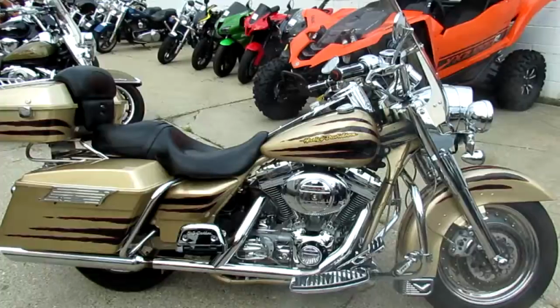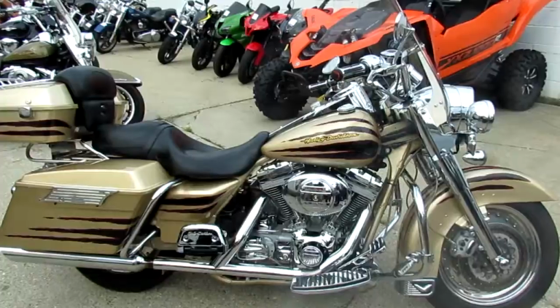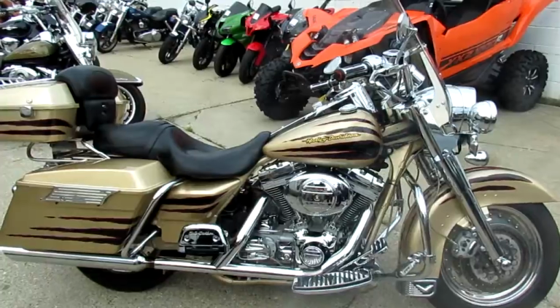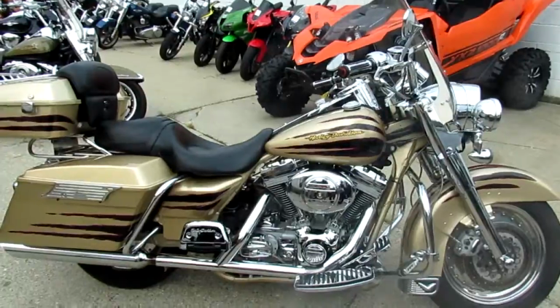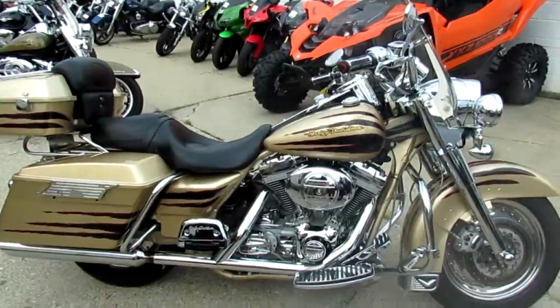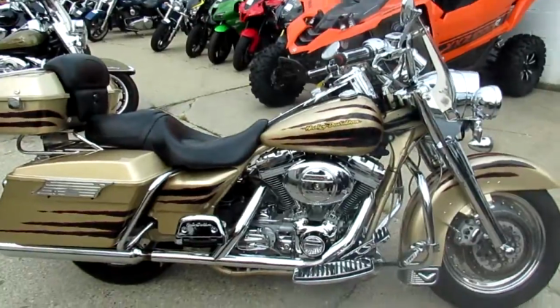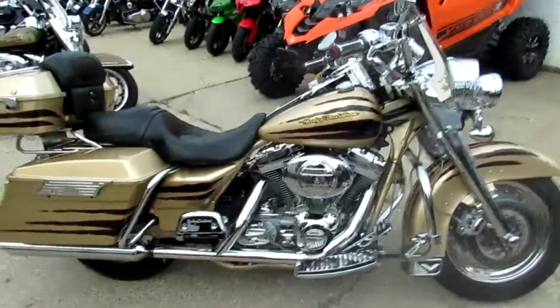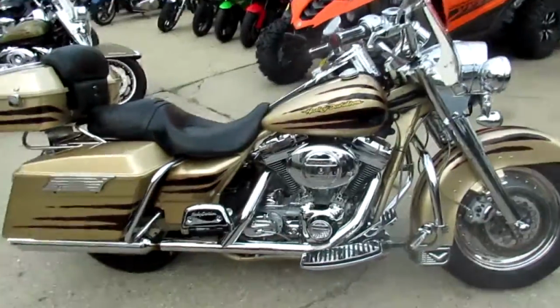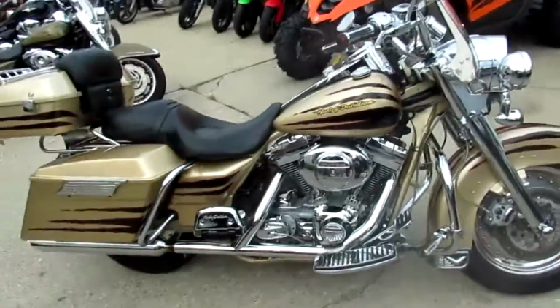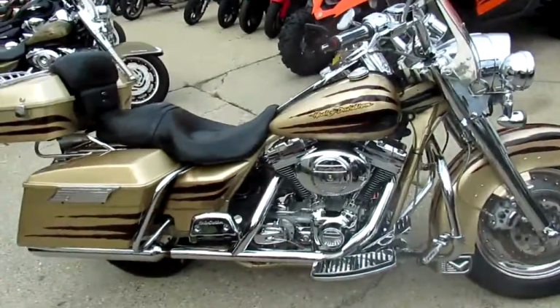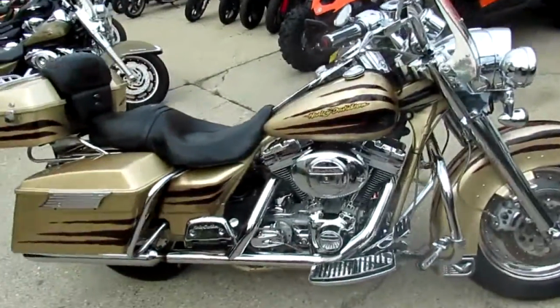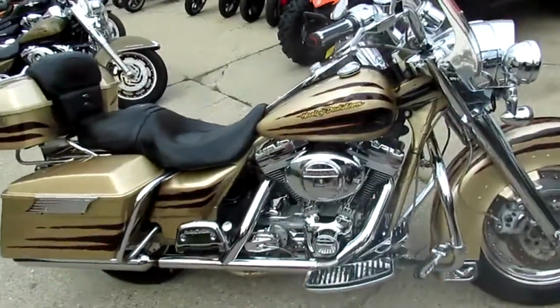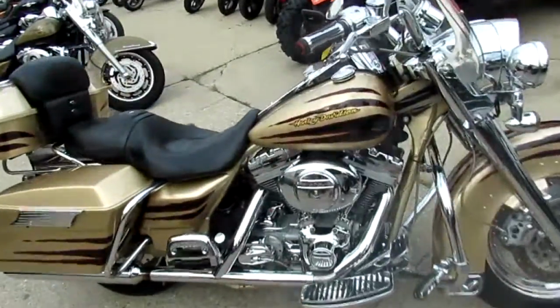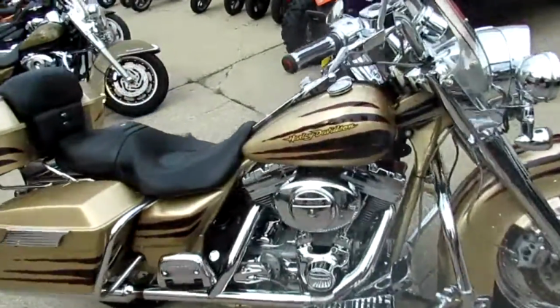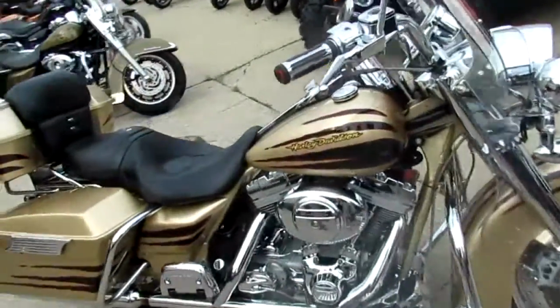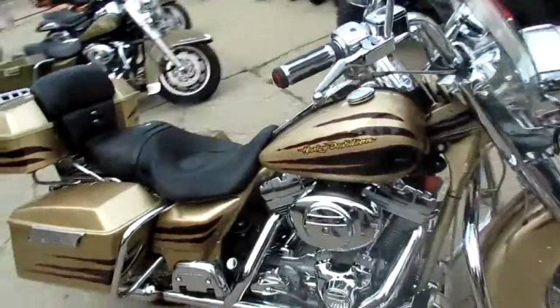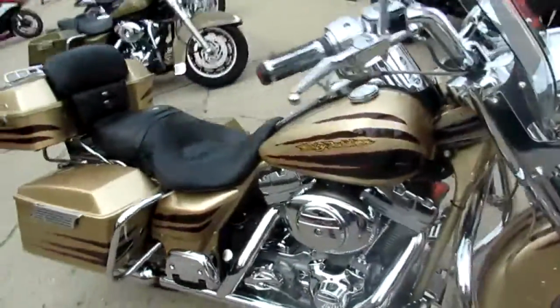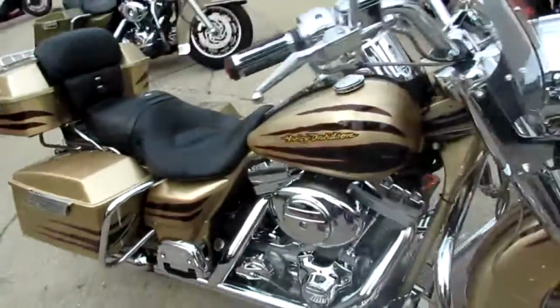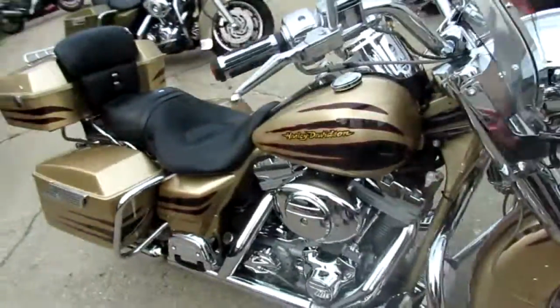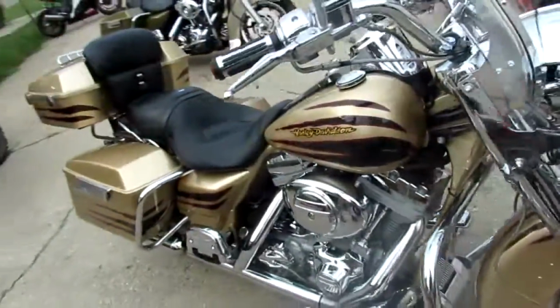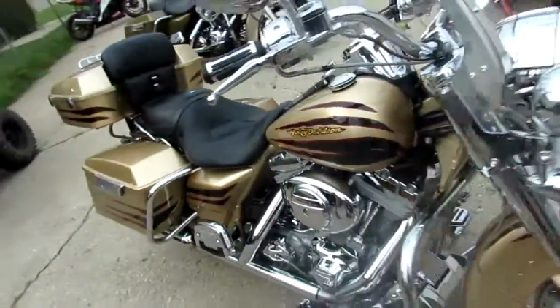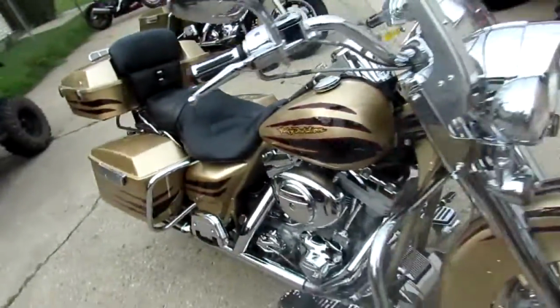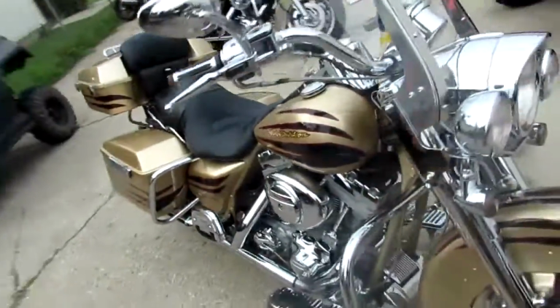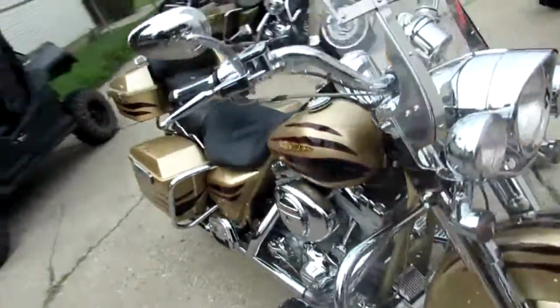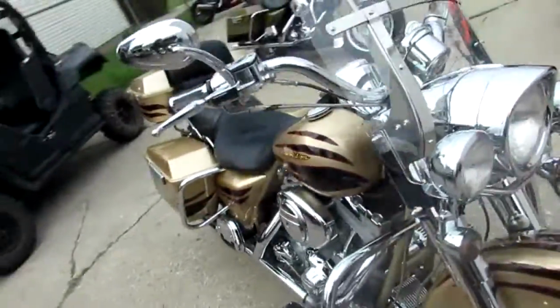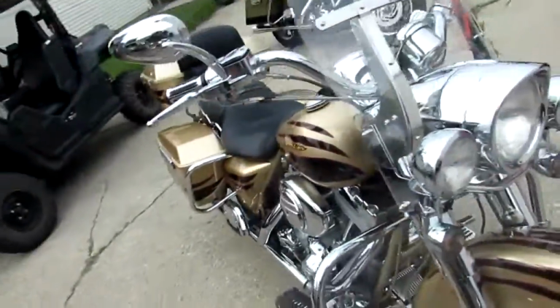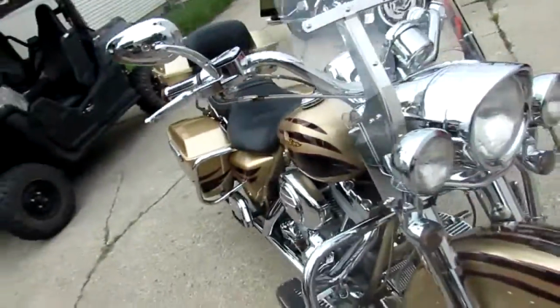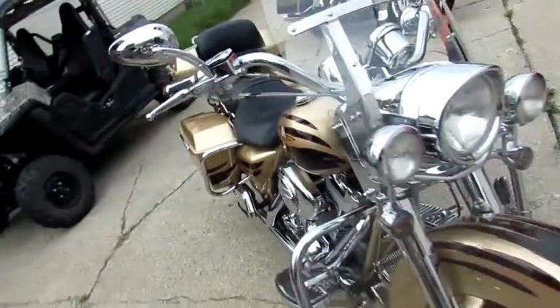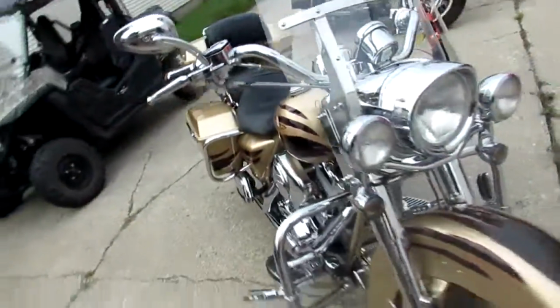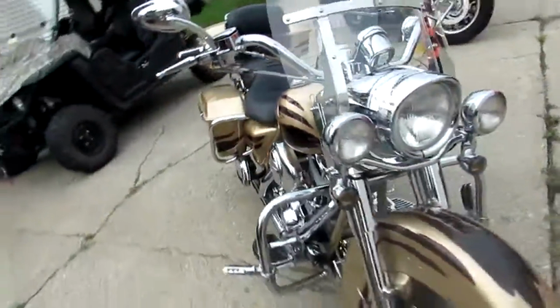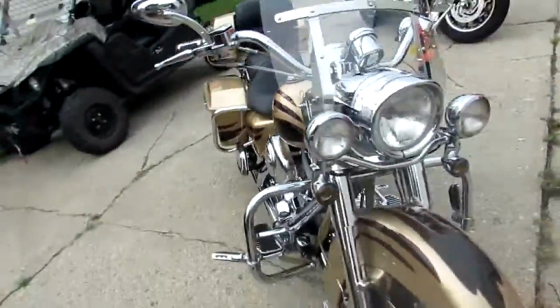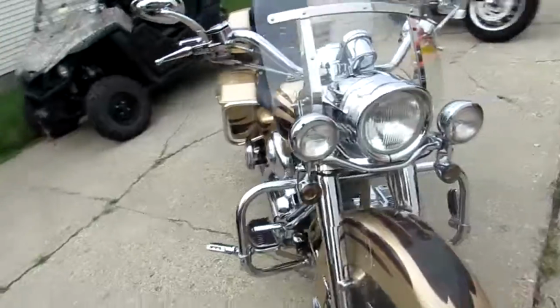Hey guys, it's Approval Powersports doing some videos on our used Harleys. We got over 200 used Harleys in stock.